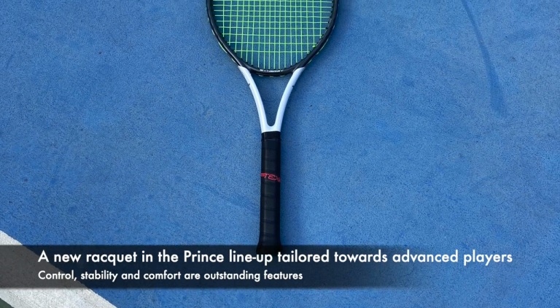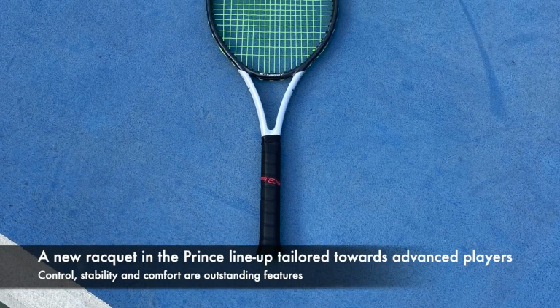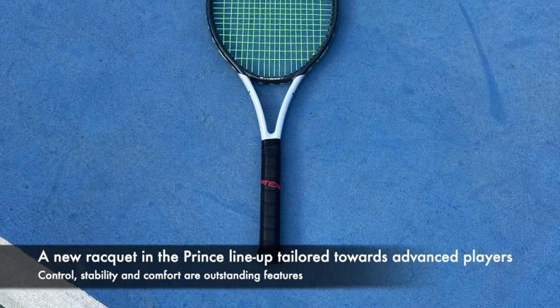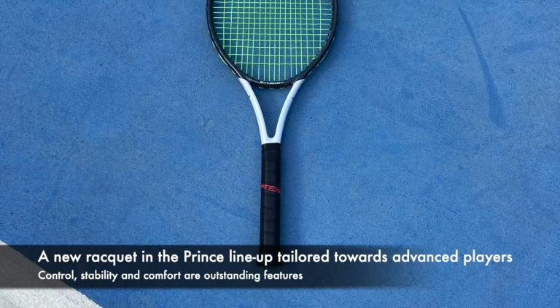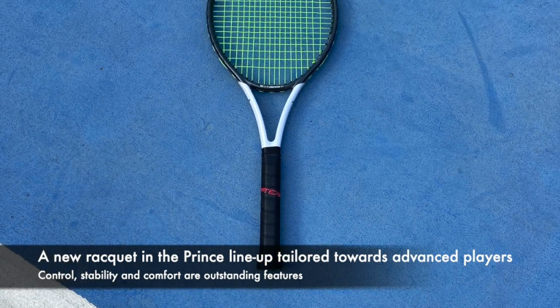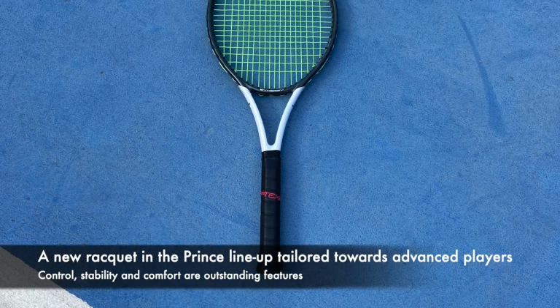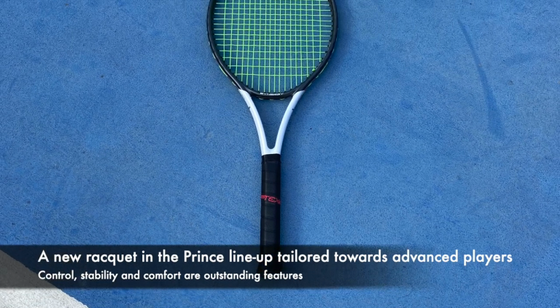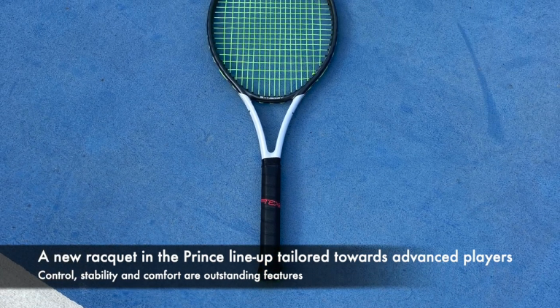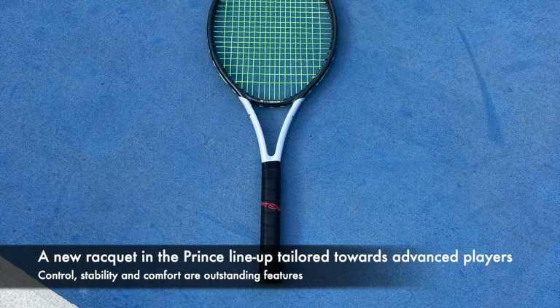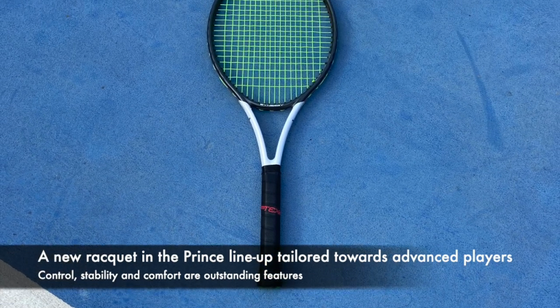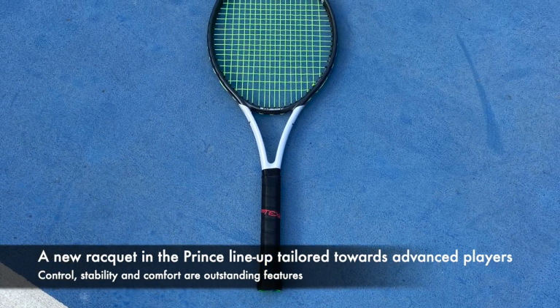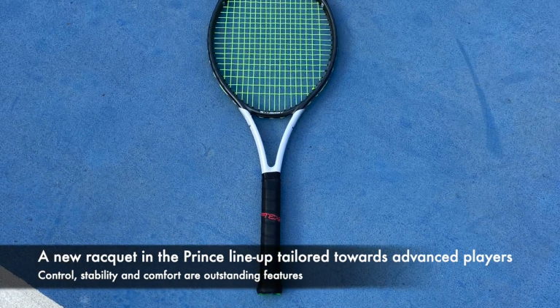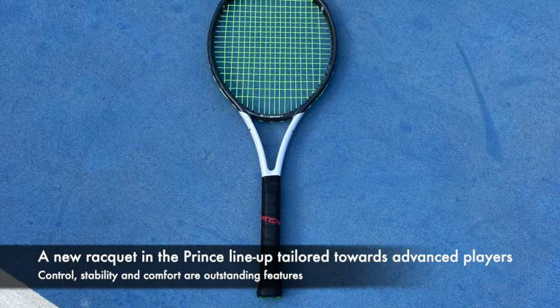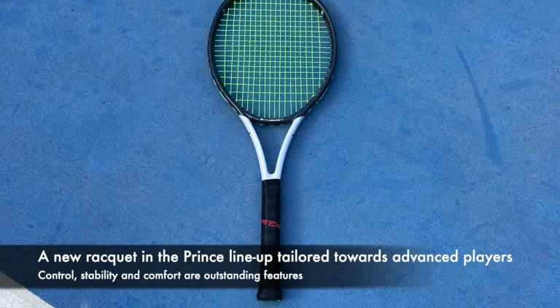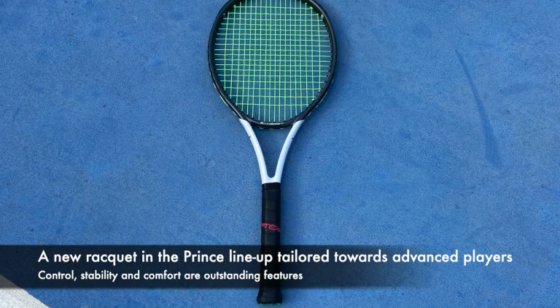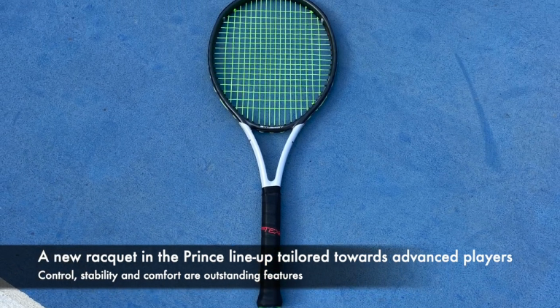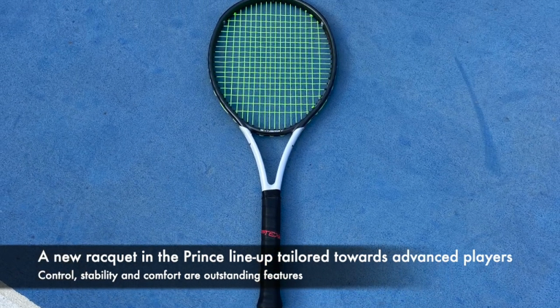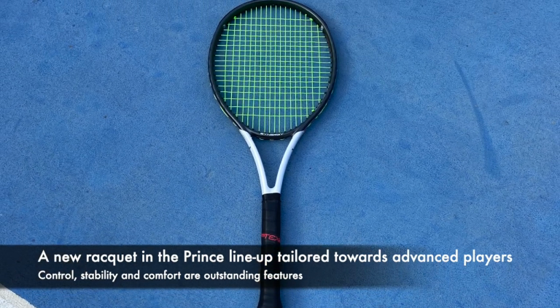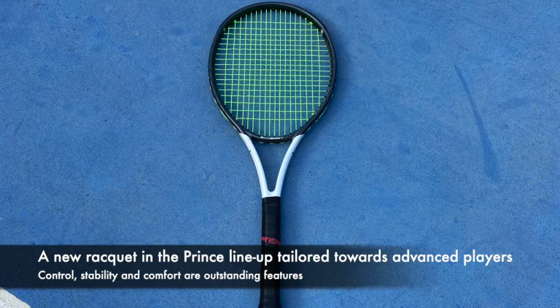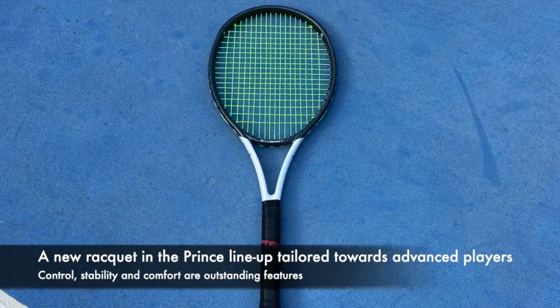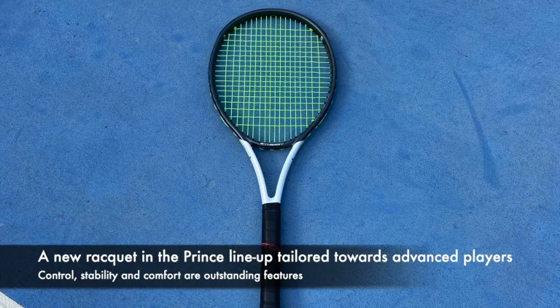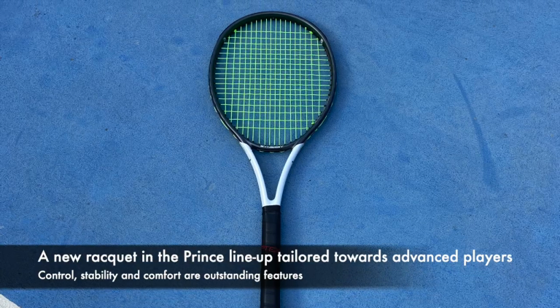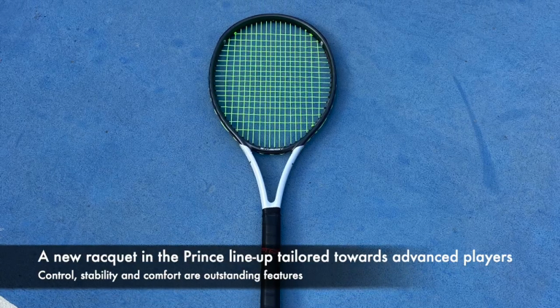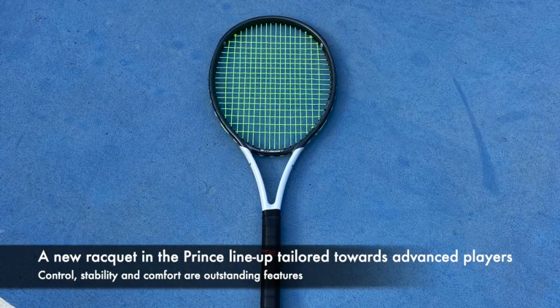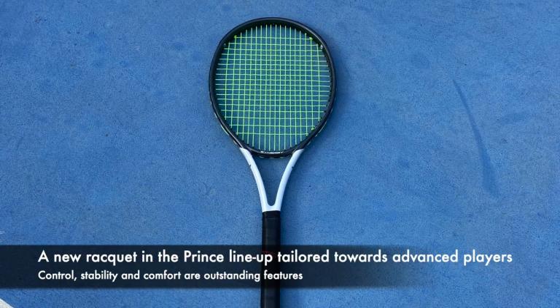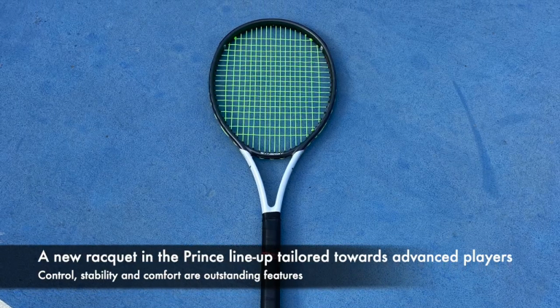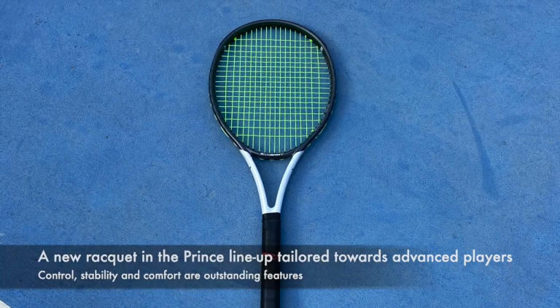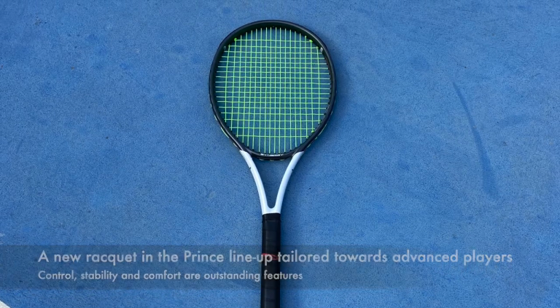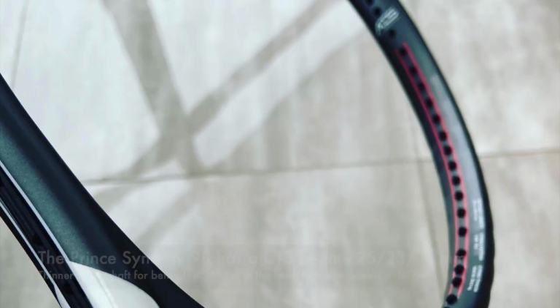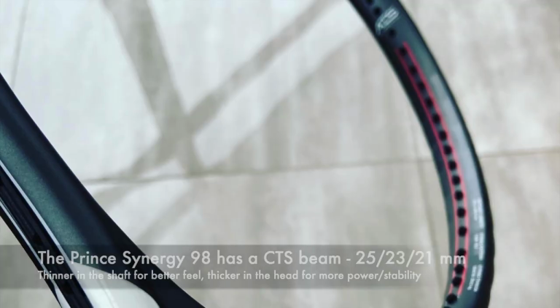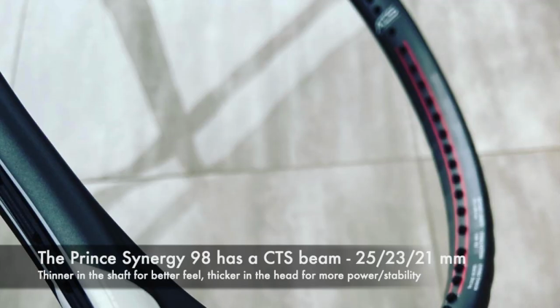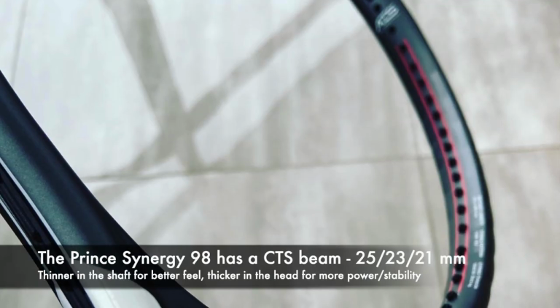This is a new racket in the Prince lineup geared towards advanced players. Control, stability and comfort are outstanding features.